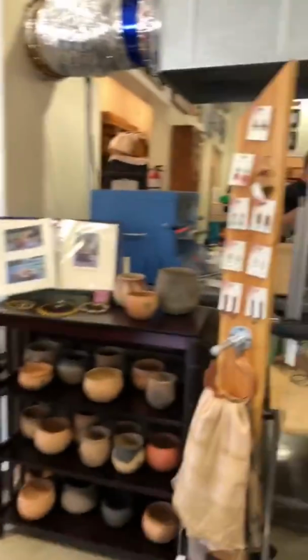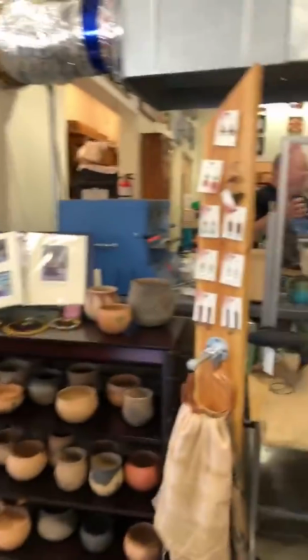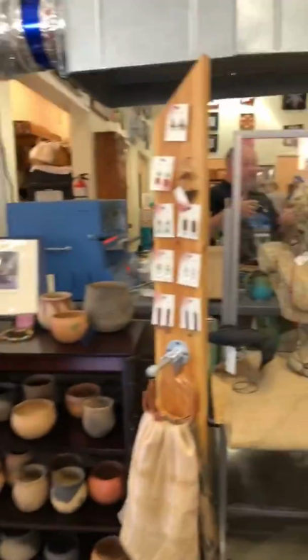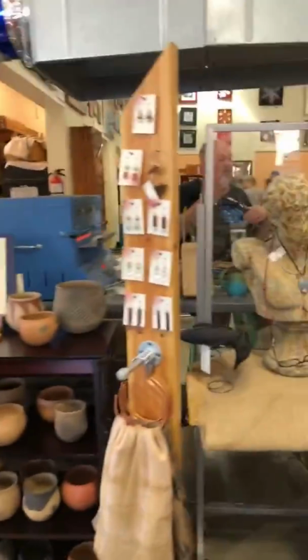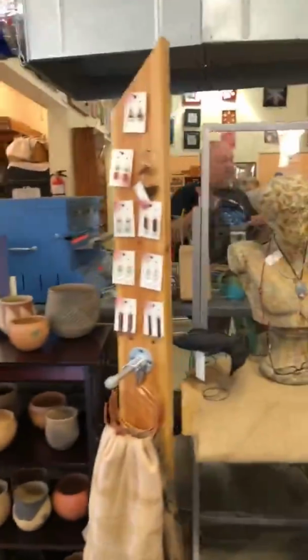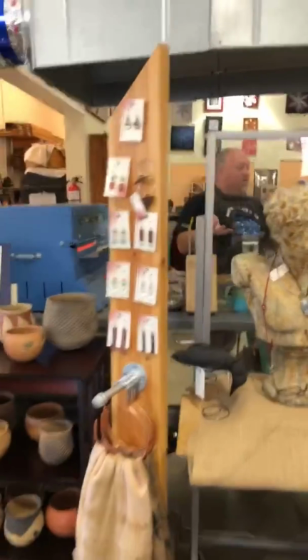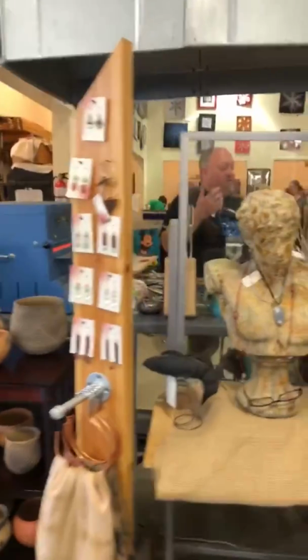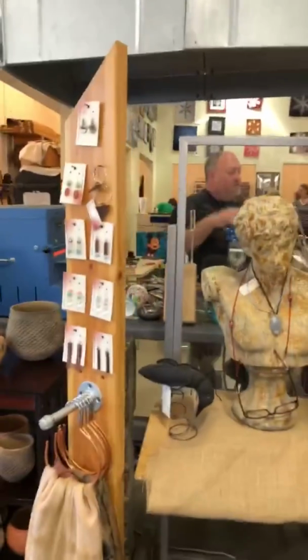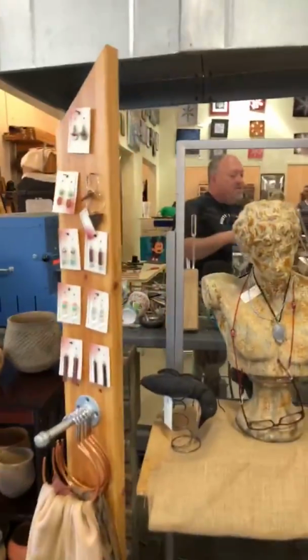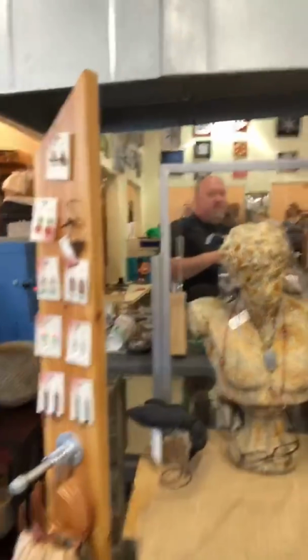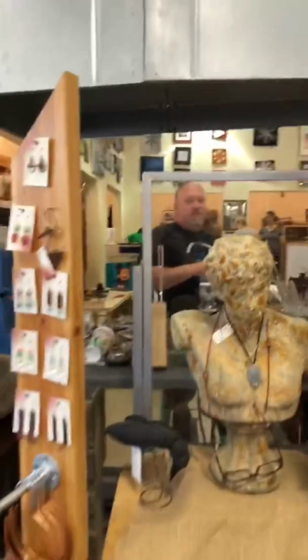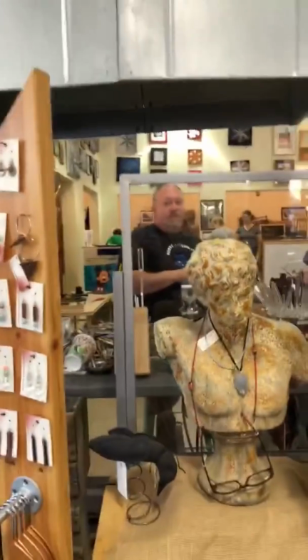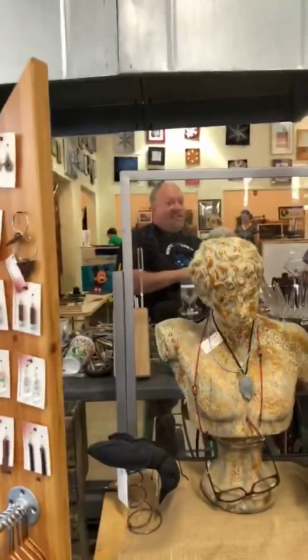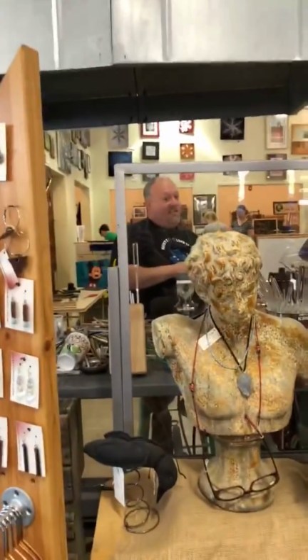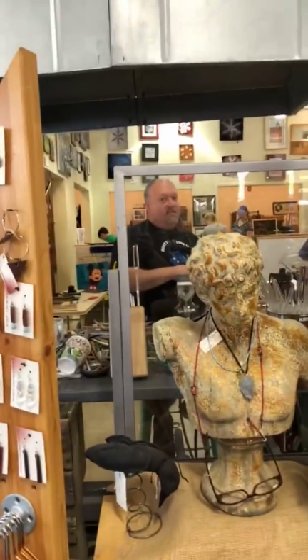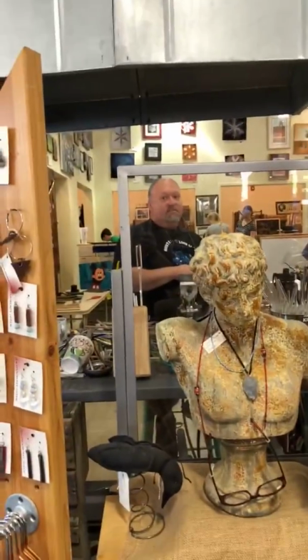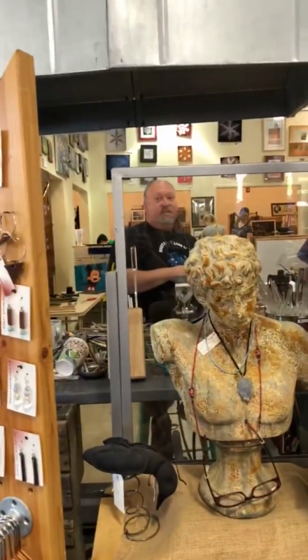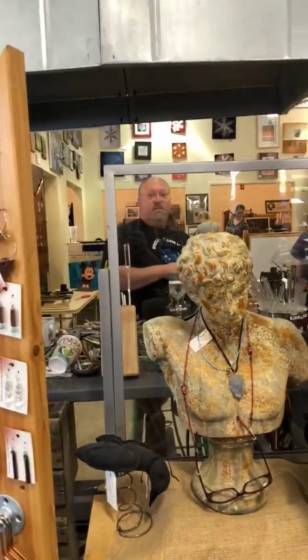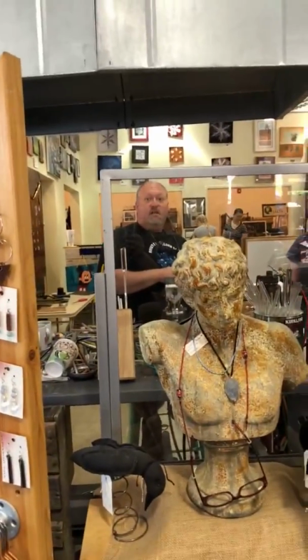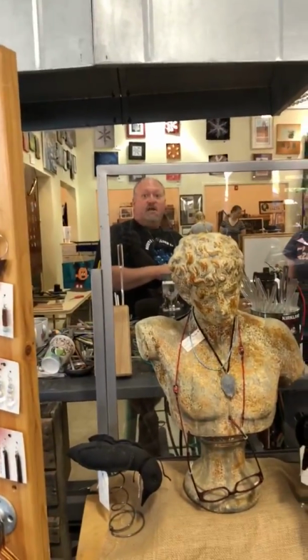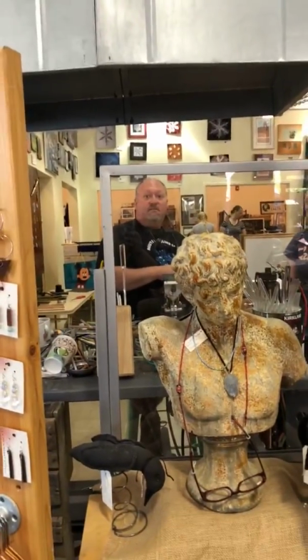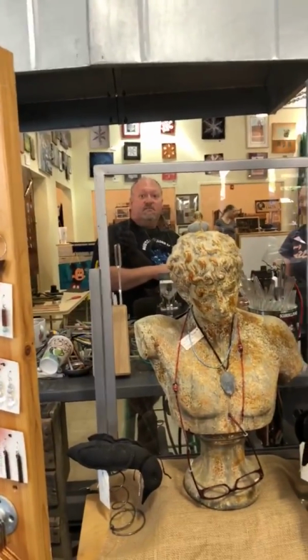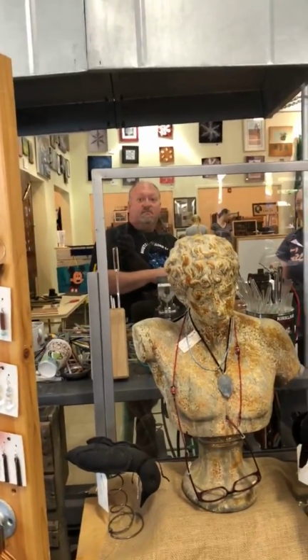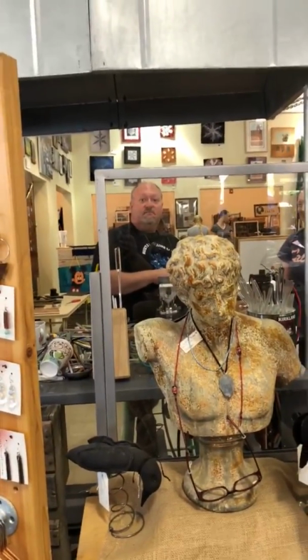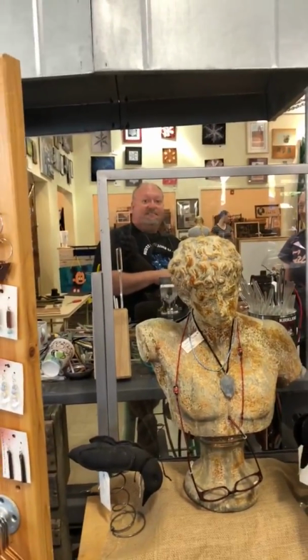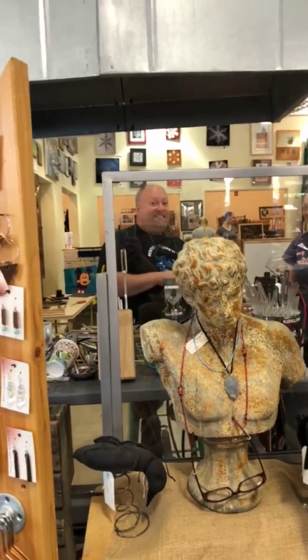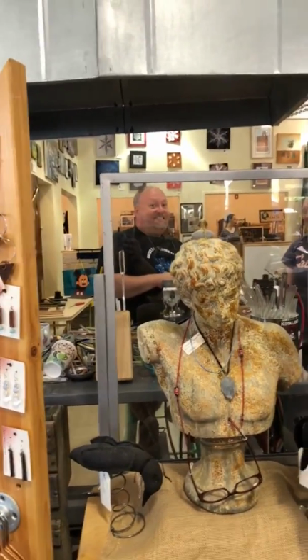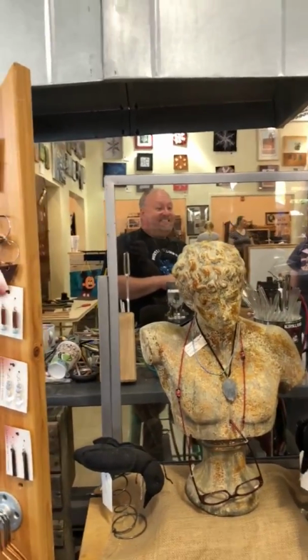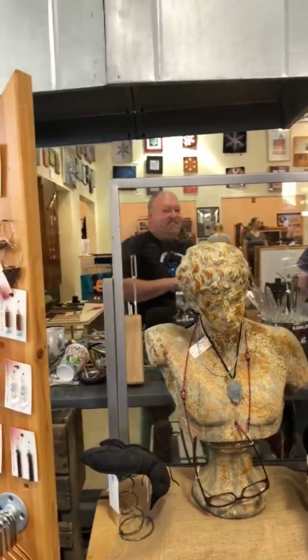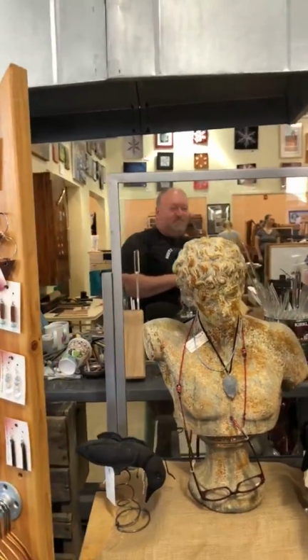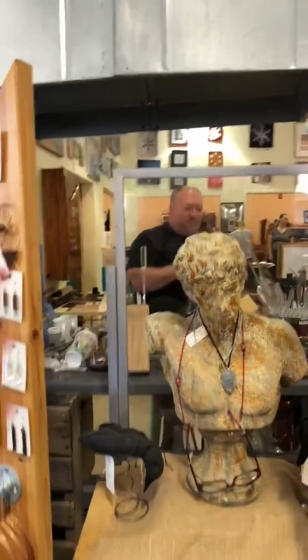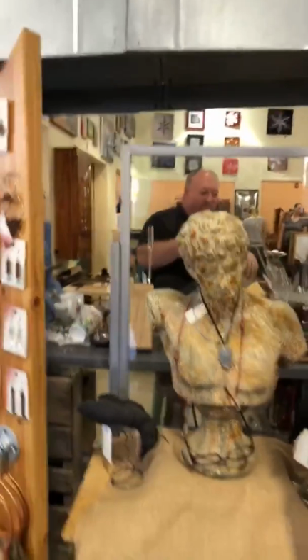Oh, look — it's Mike! Hey Mike, what are you doing? Feature glass — nice. Glass blowing.